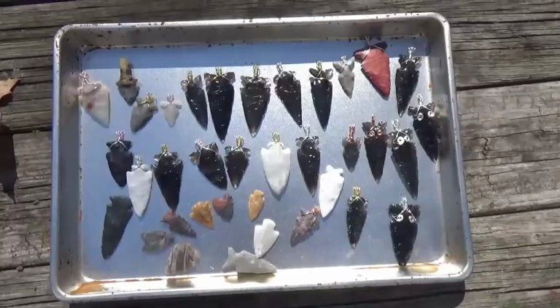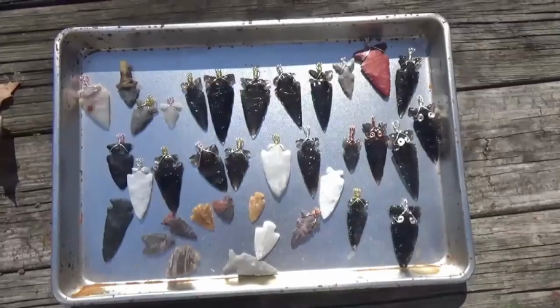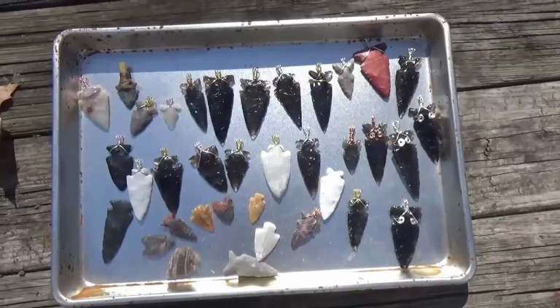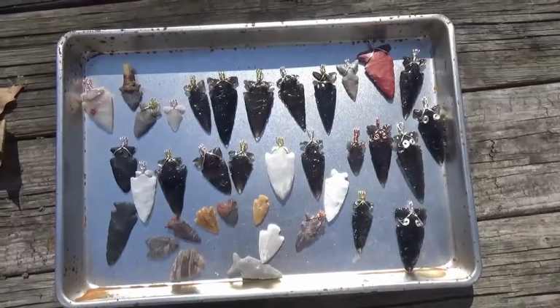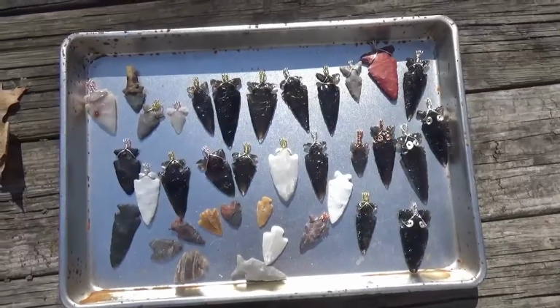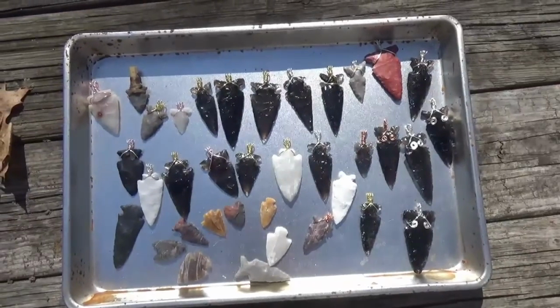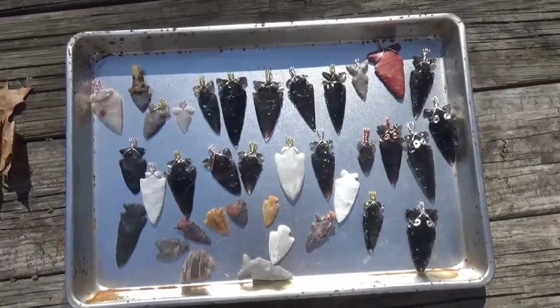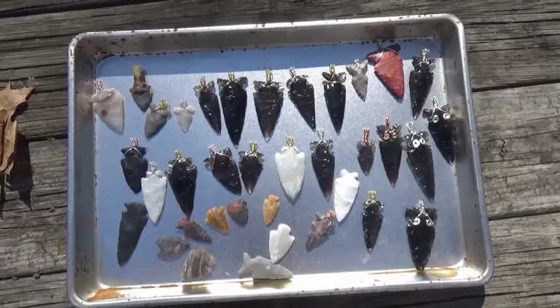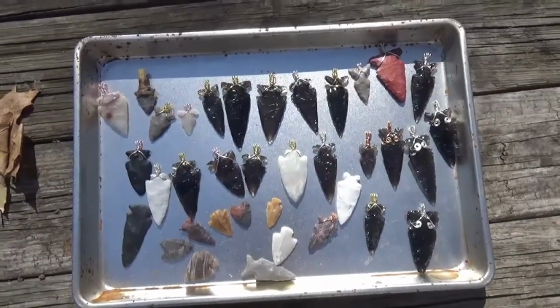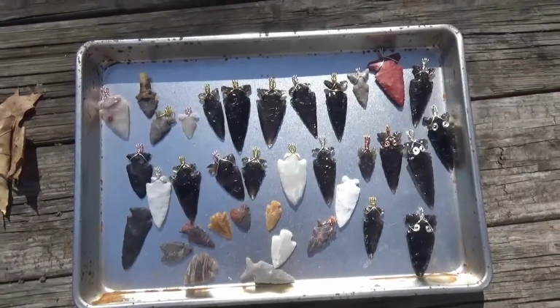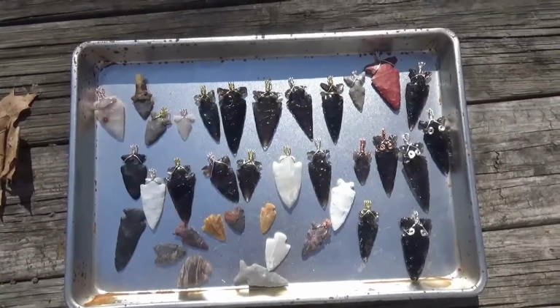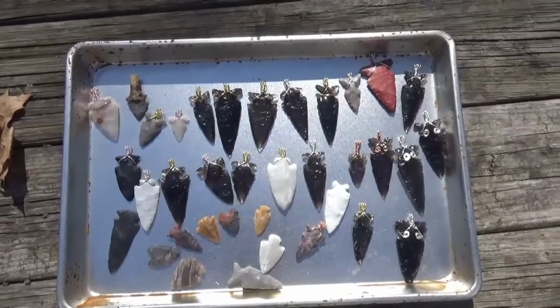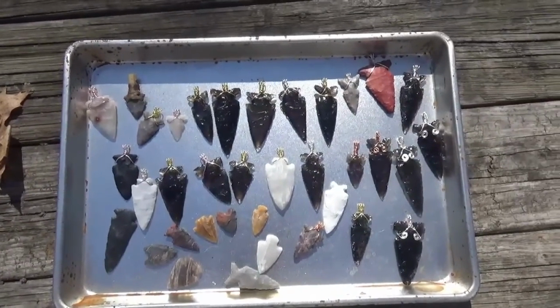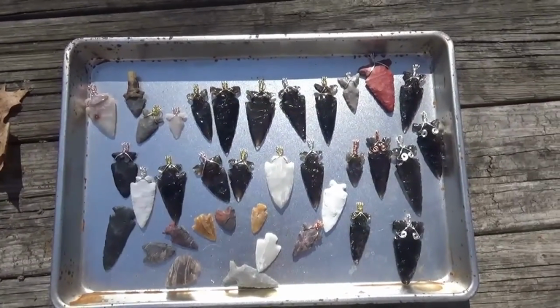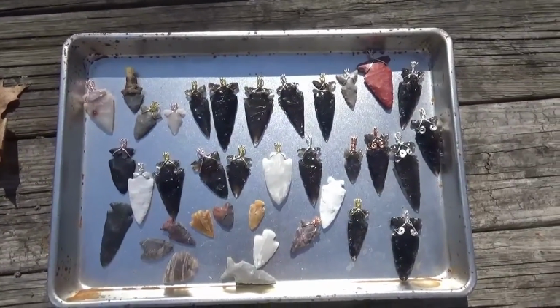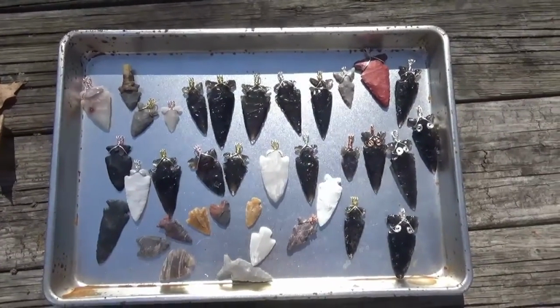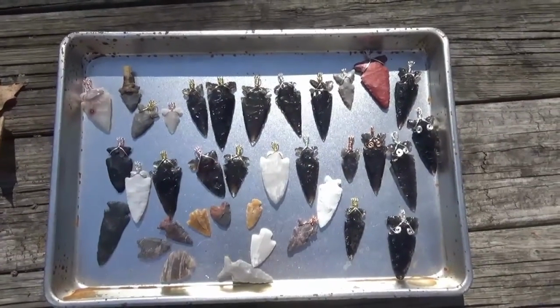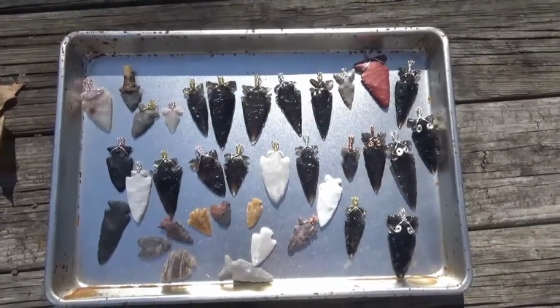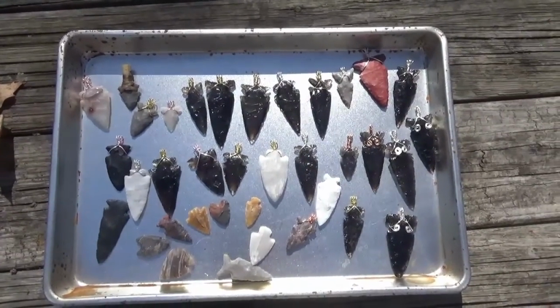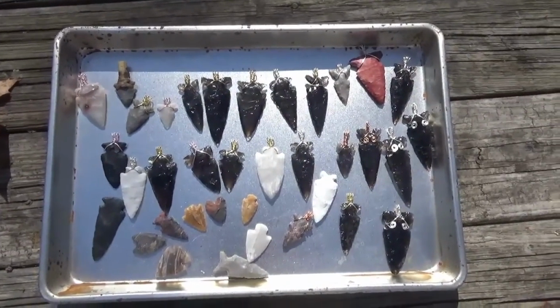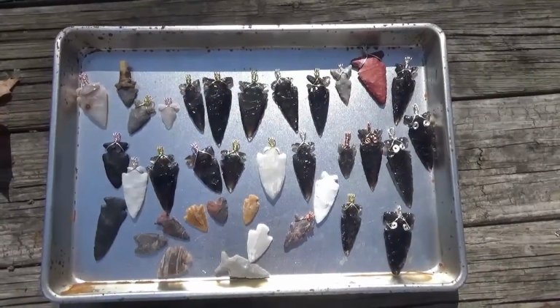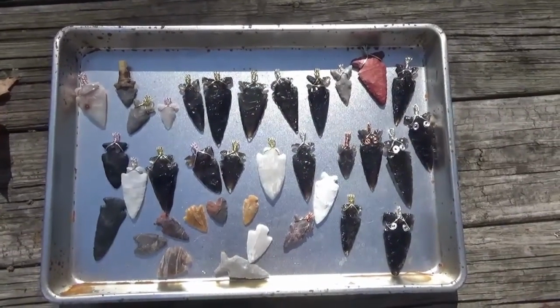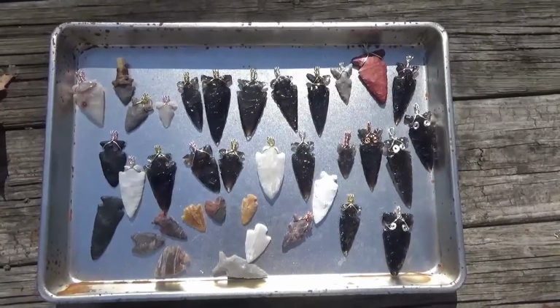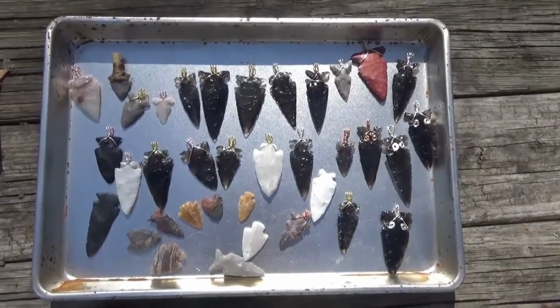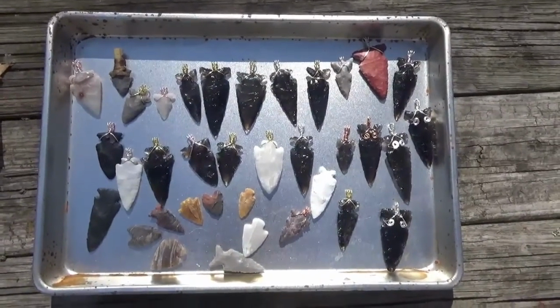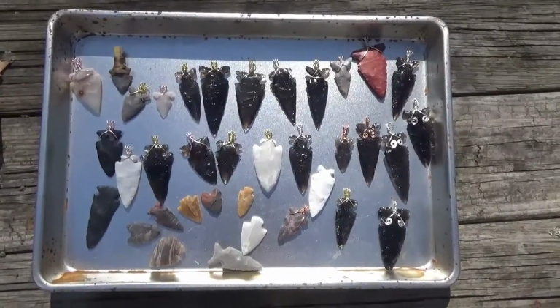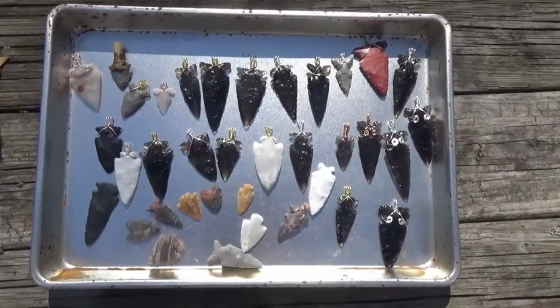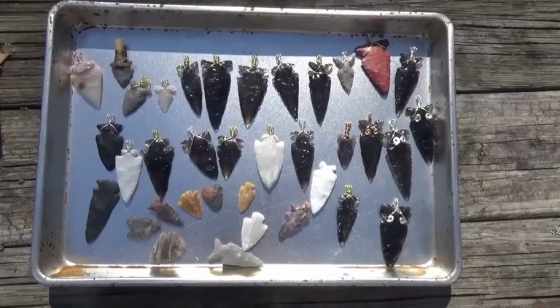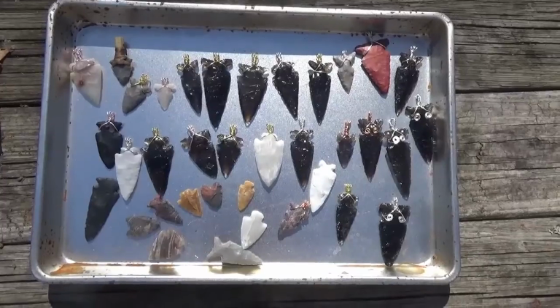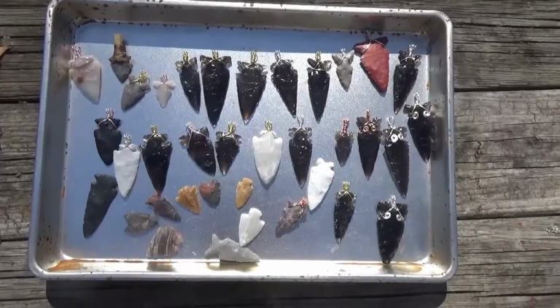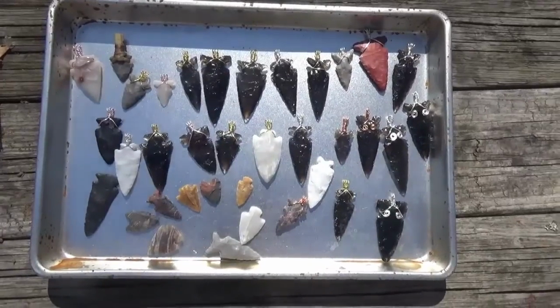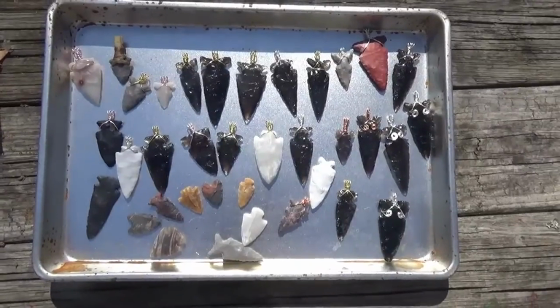Hey guys, Greenbird here. I hope everyone is doing awesome. I just wanted to do a quick video on what I've been up to lately.